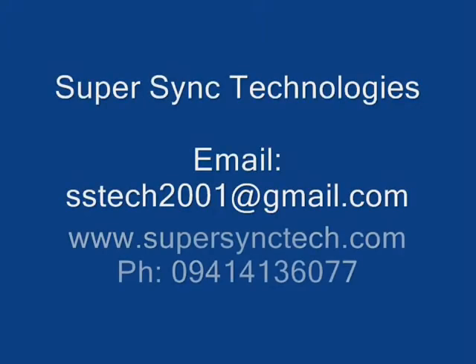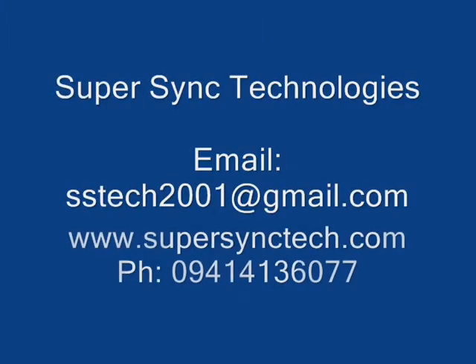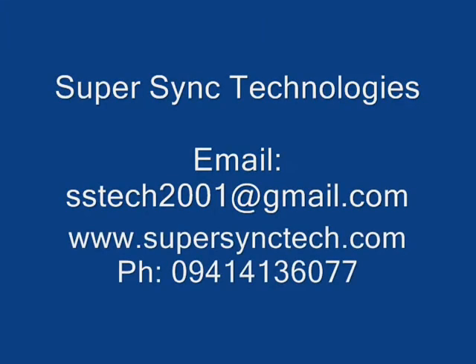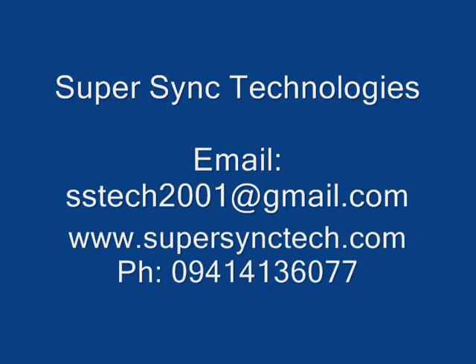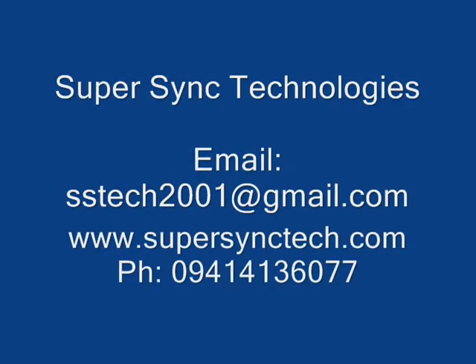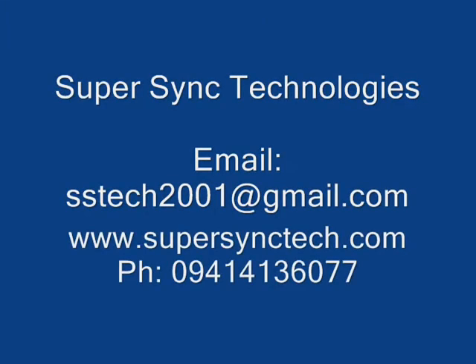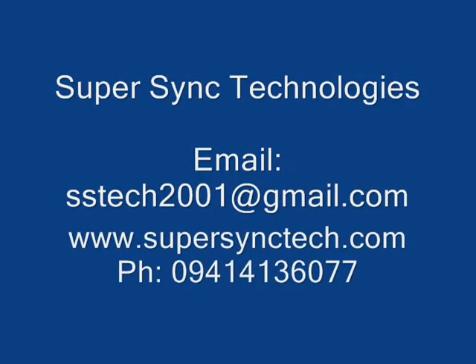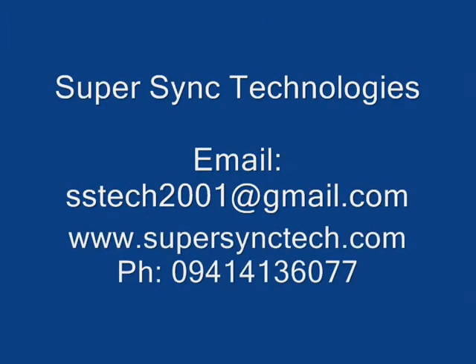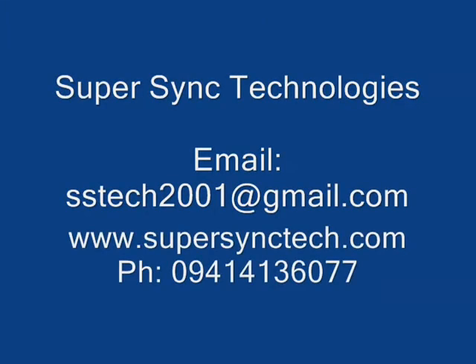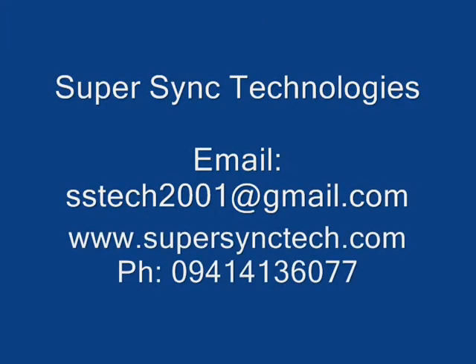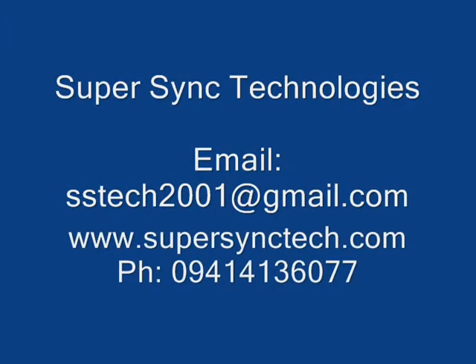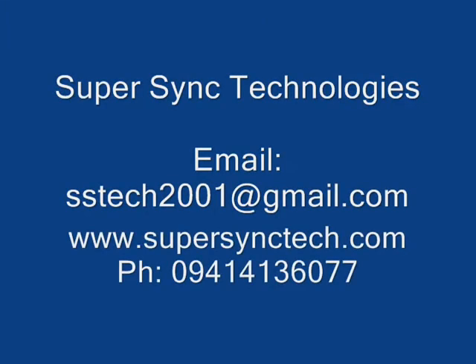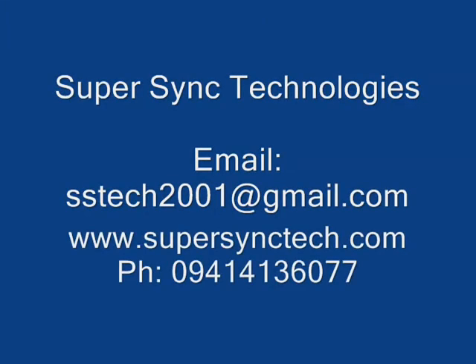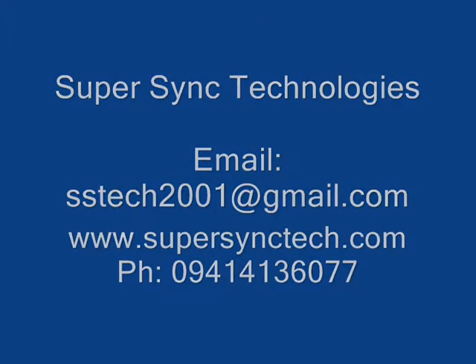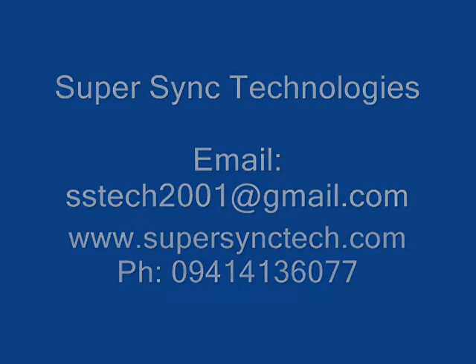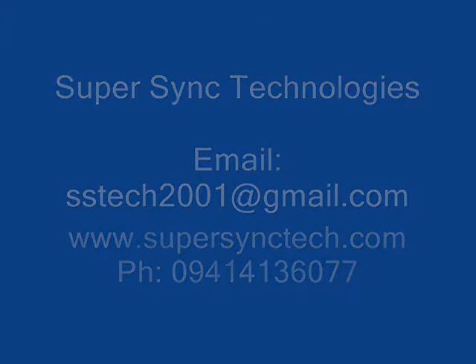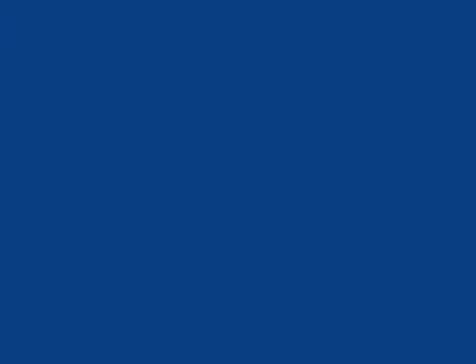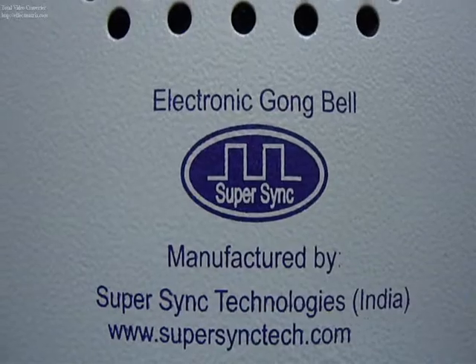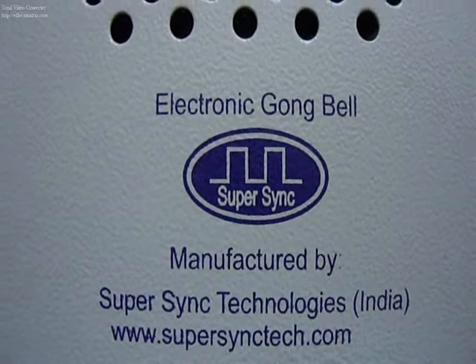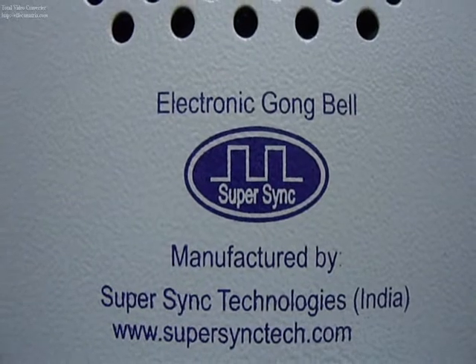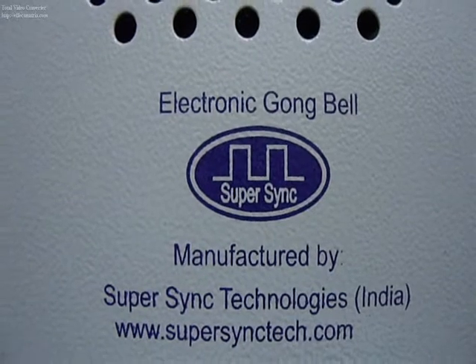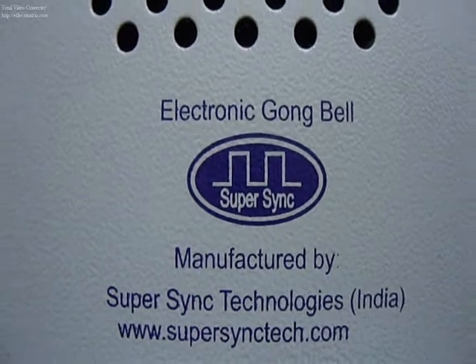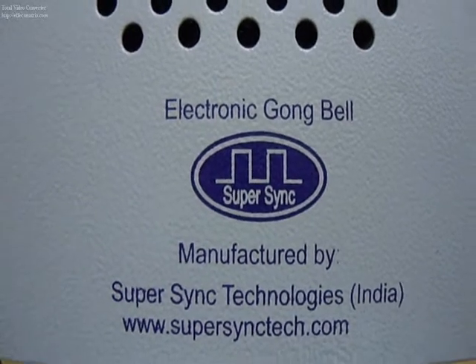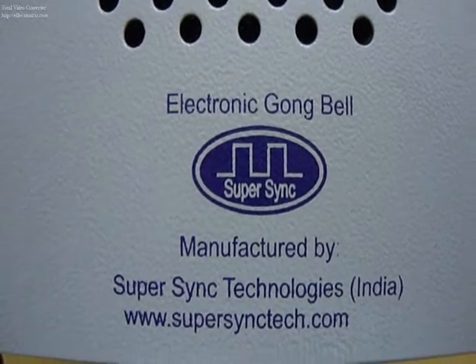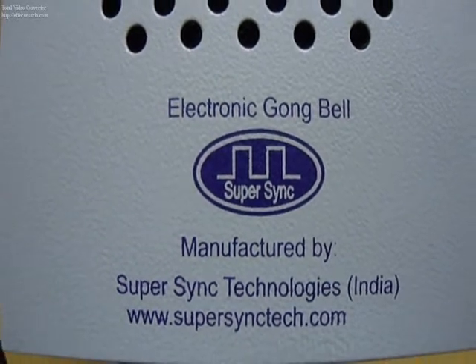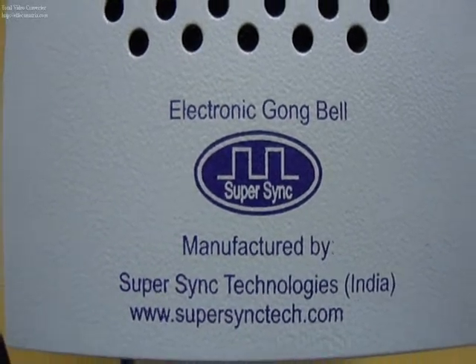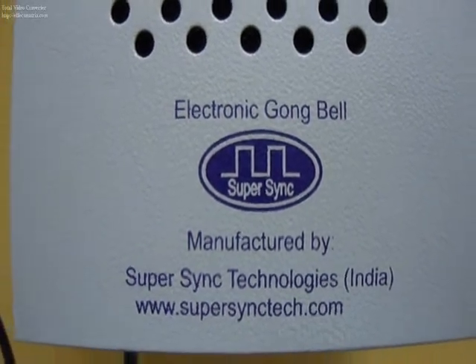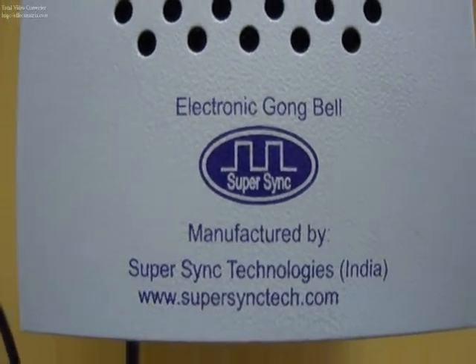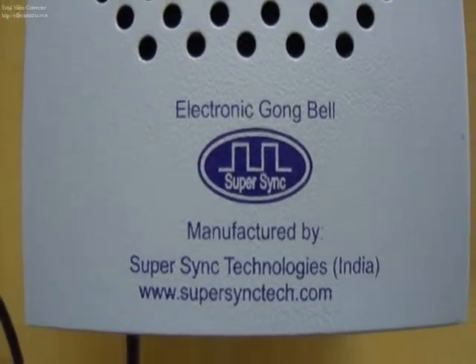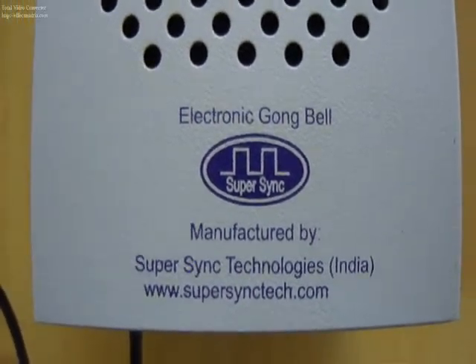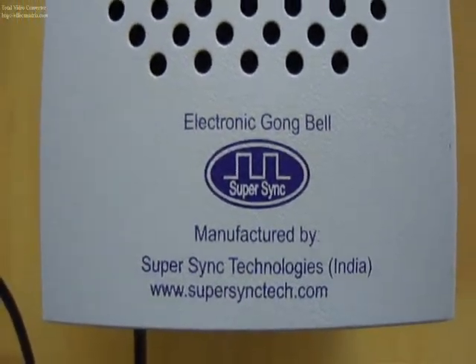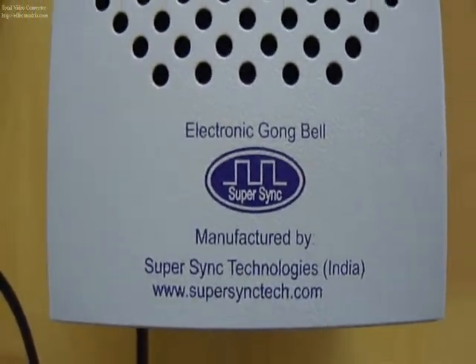Super Sync Technologies introduces the electronic gong bell. This is a general view of the bell.